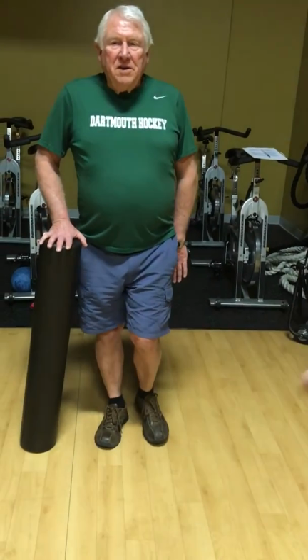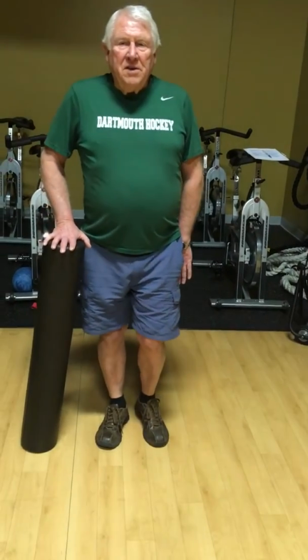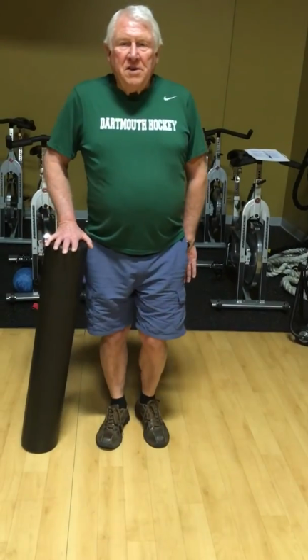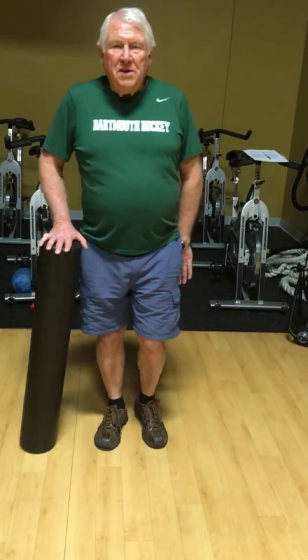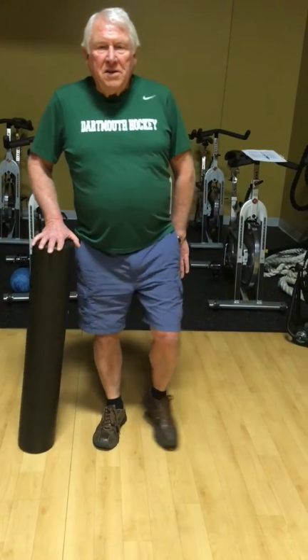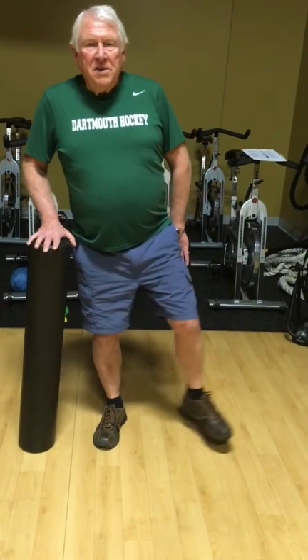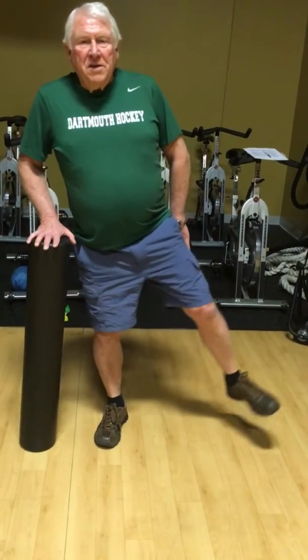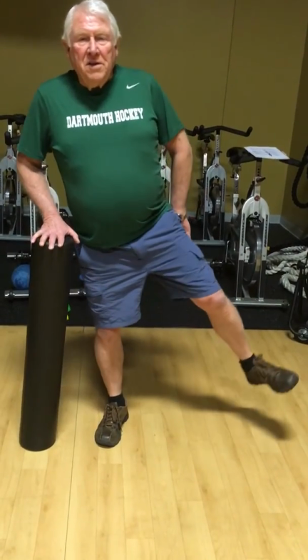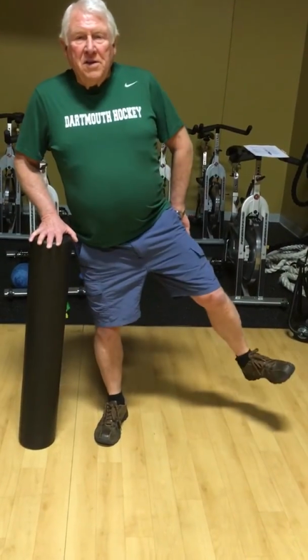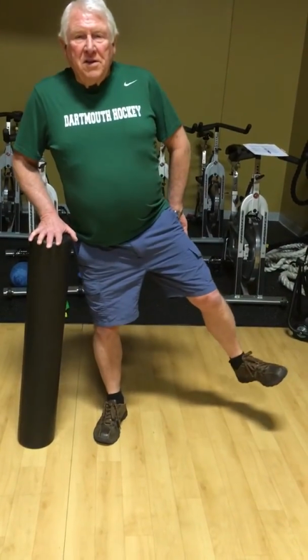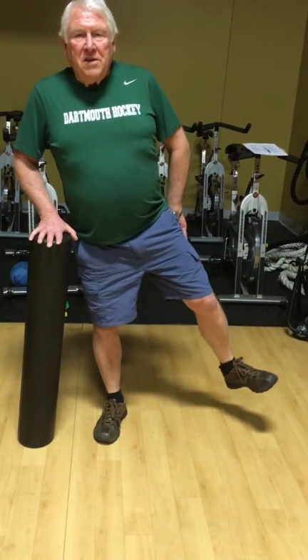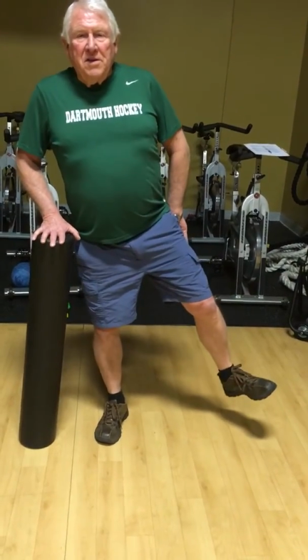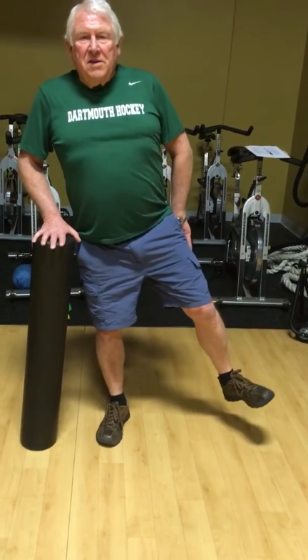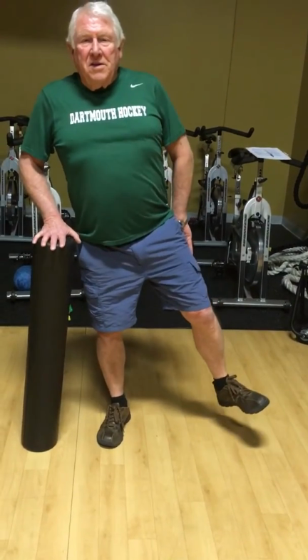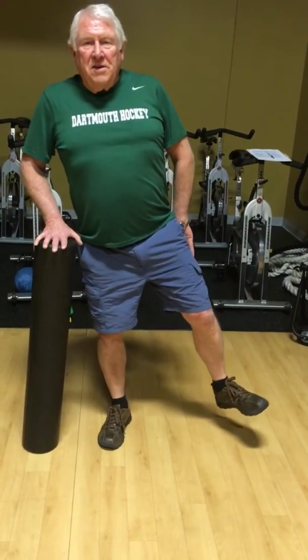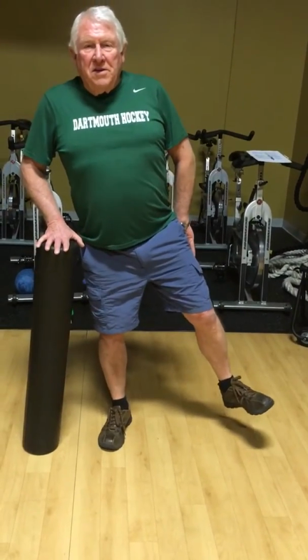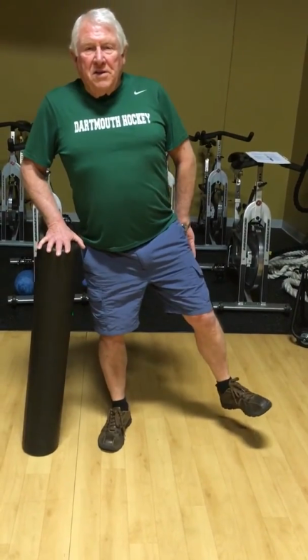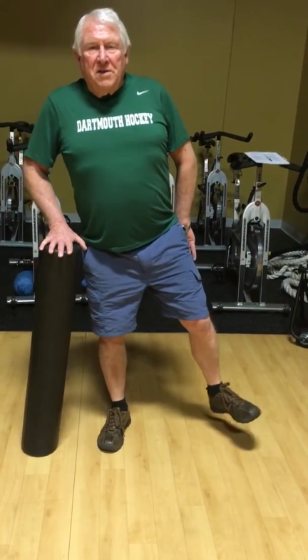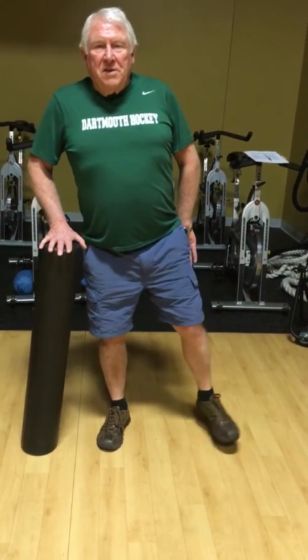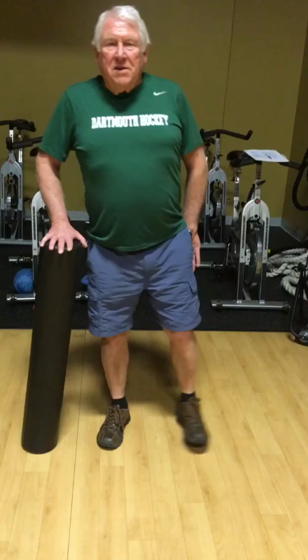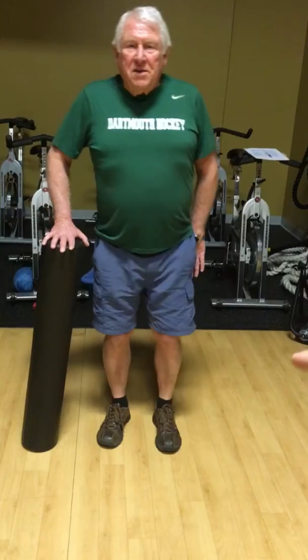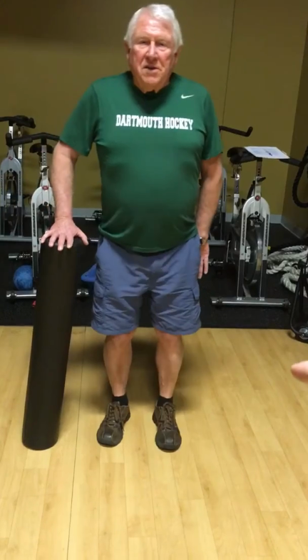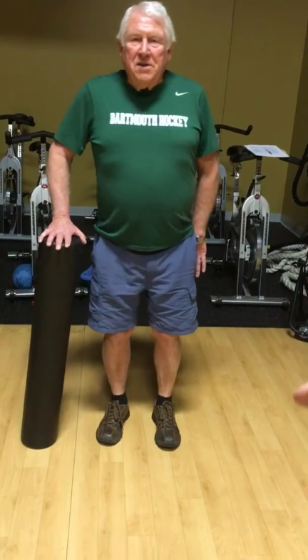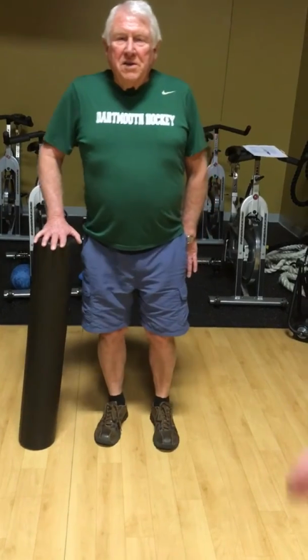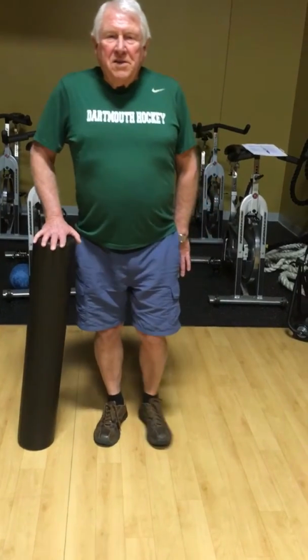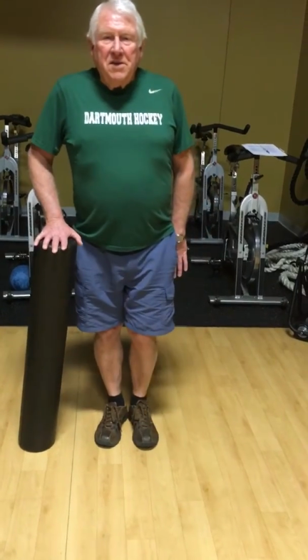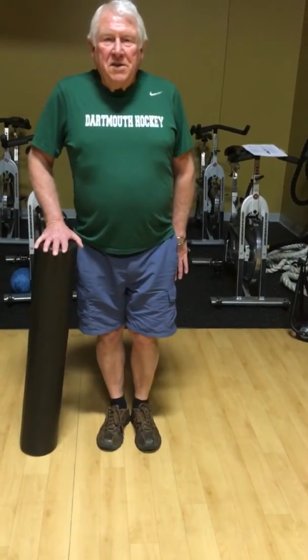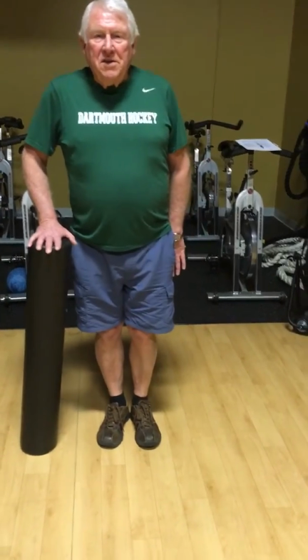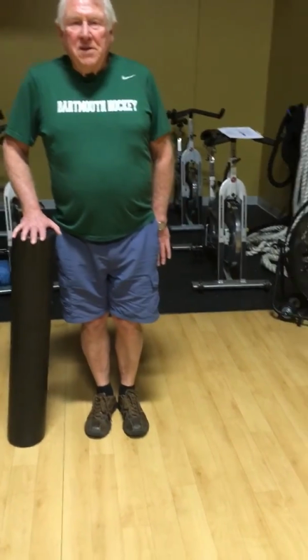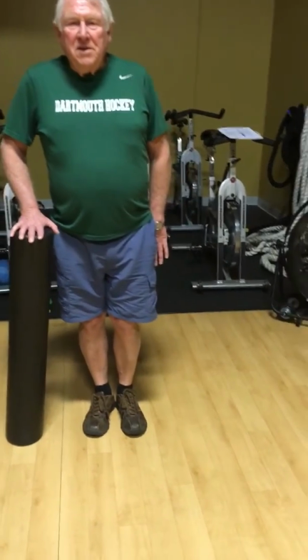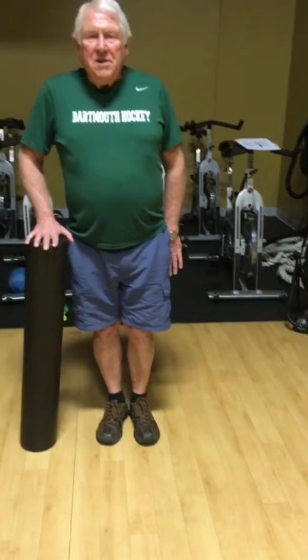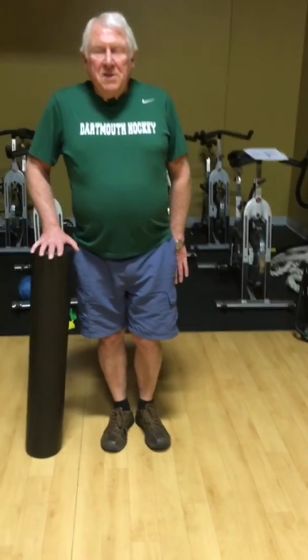And now reach sideways and slightly back. Keep your belly button in. Bring it in. And then we'll do the other side — switch sides.